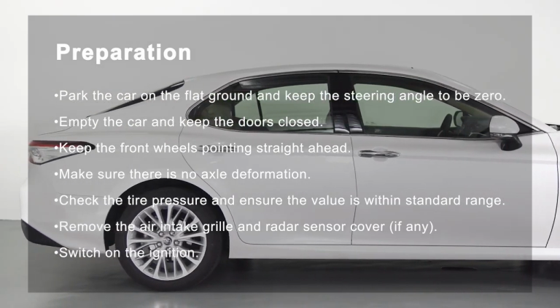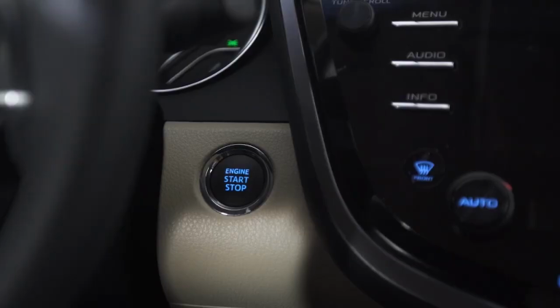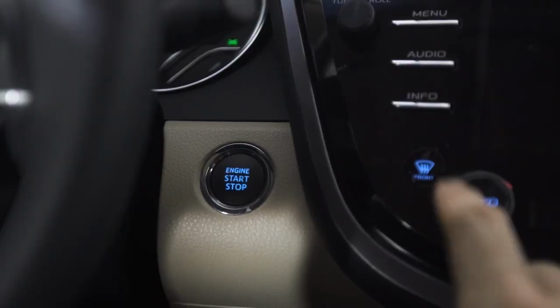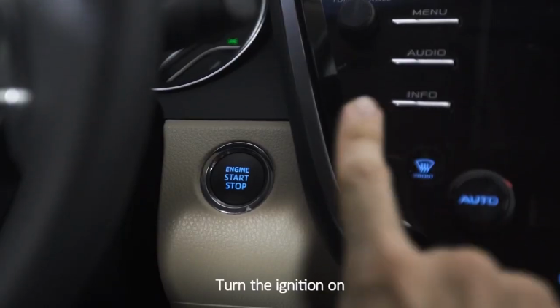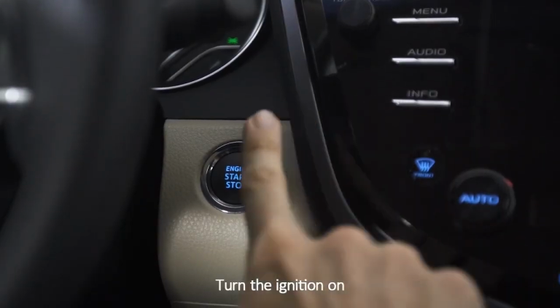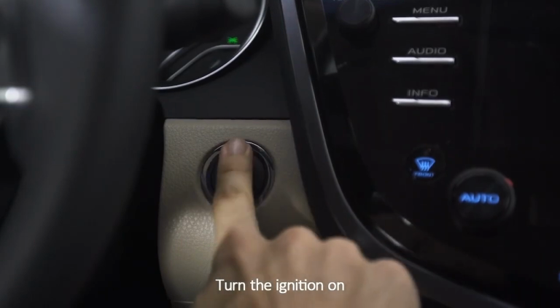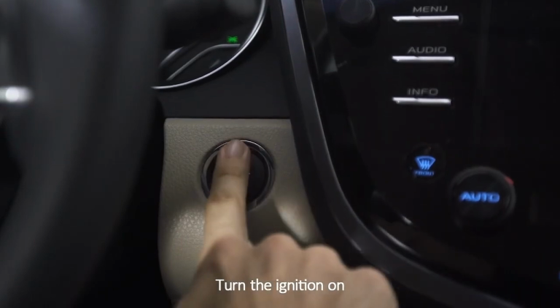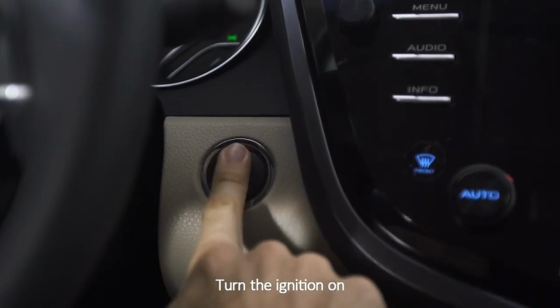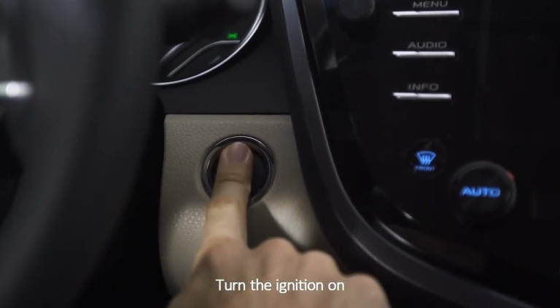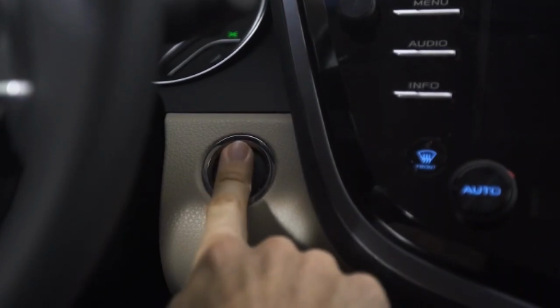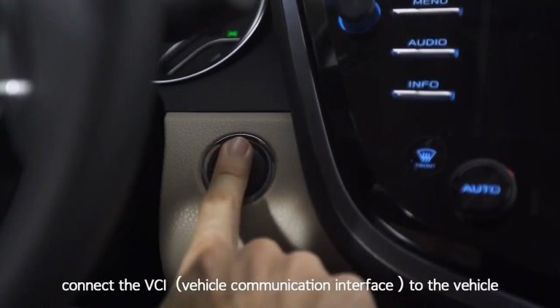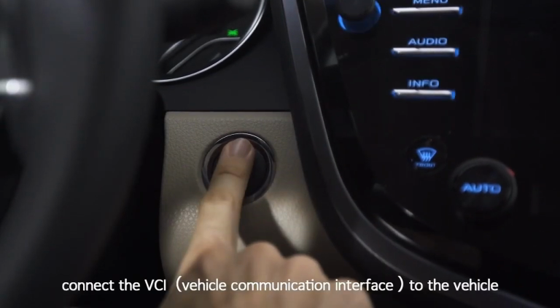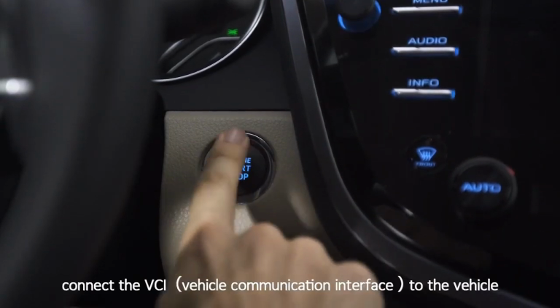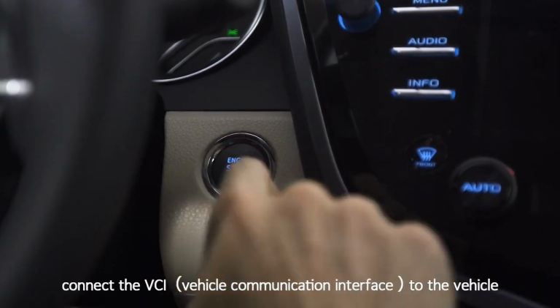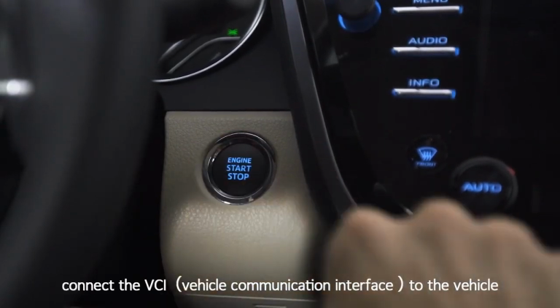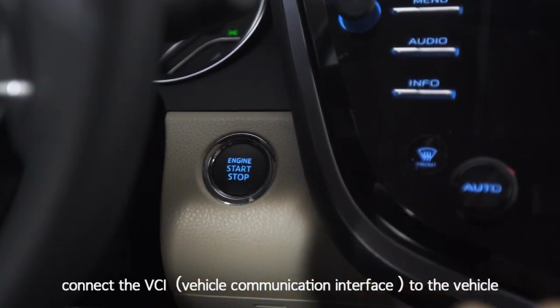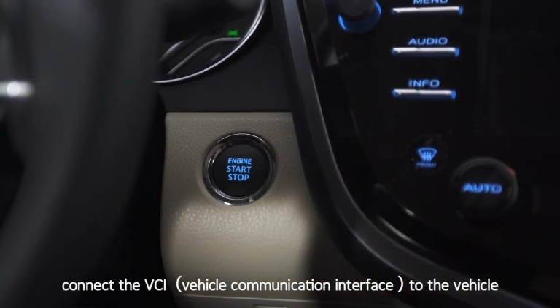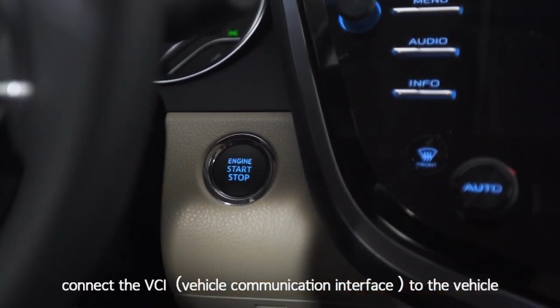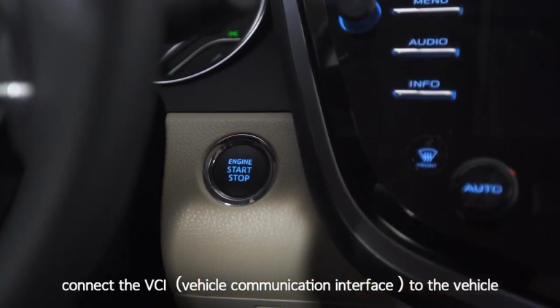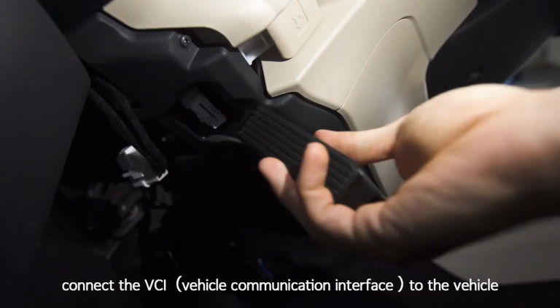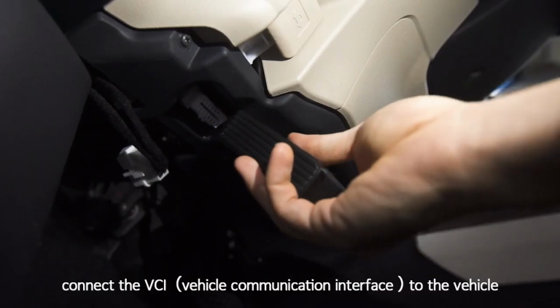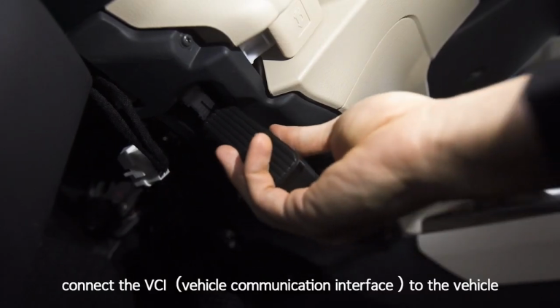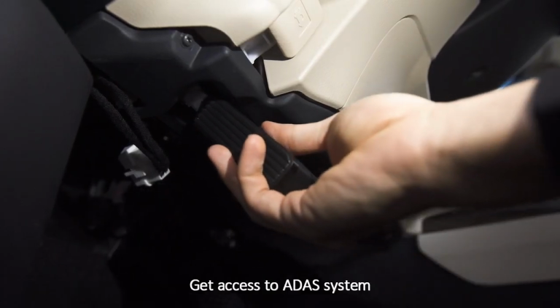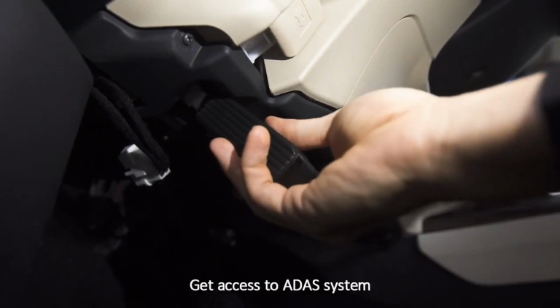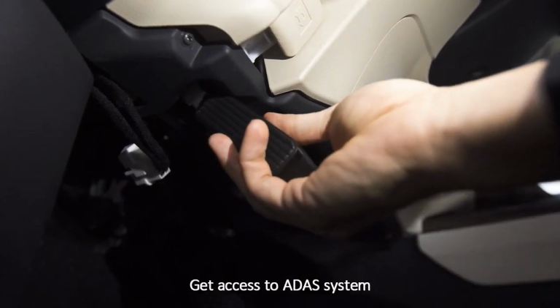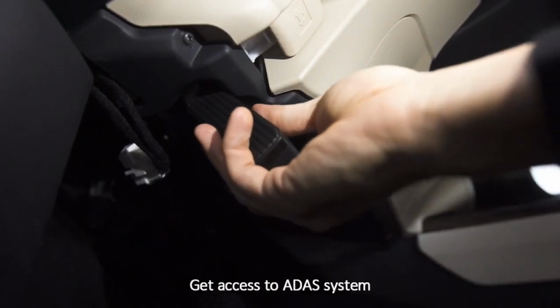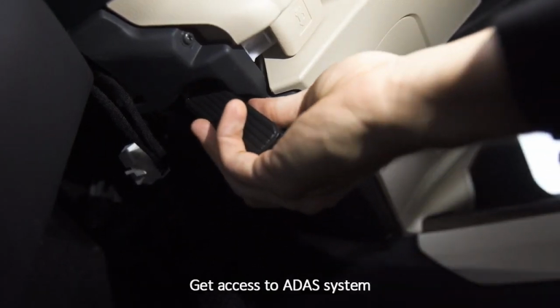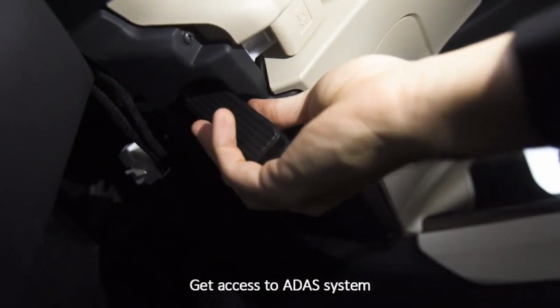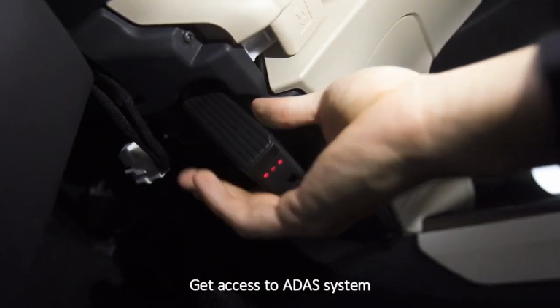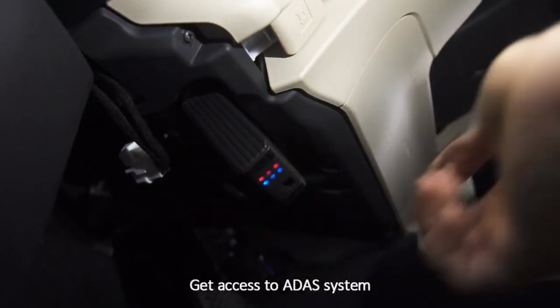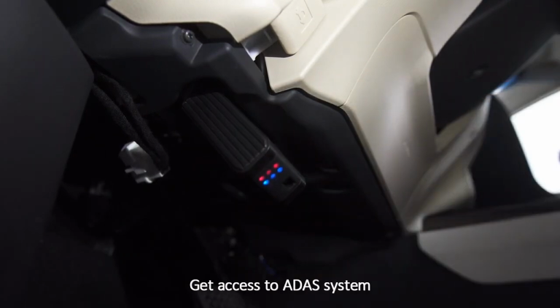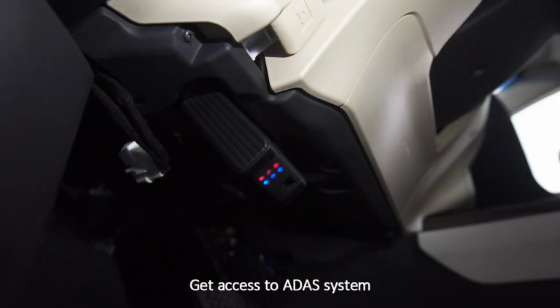Turn the ignition on. Connect the VCI to the vehicle. Get access to the ADAS system.